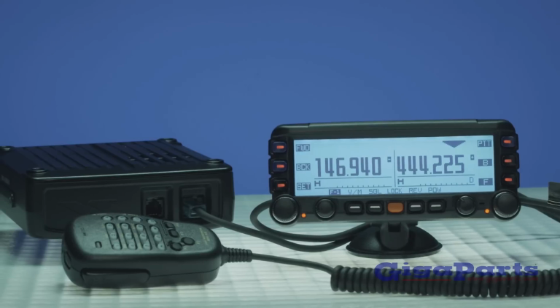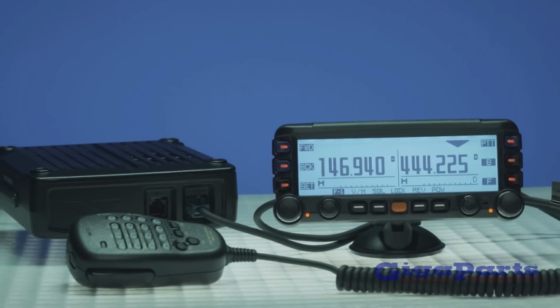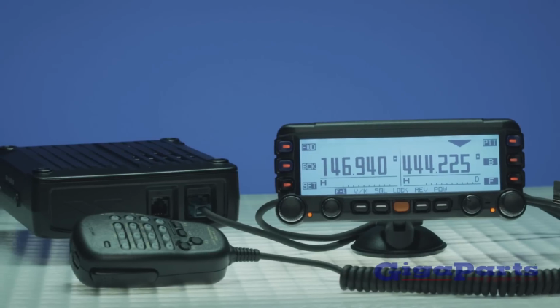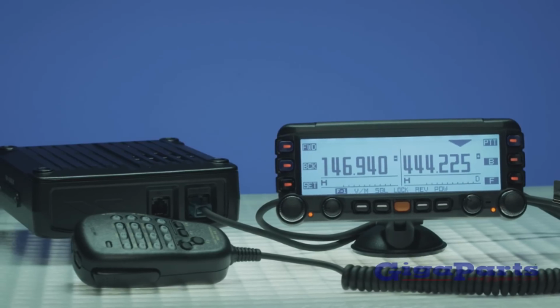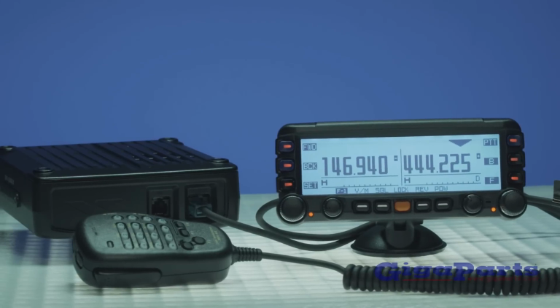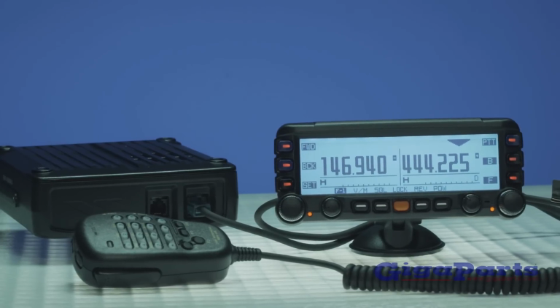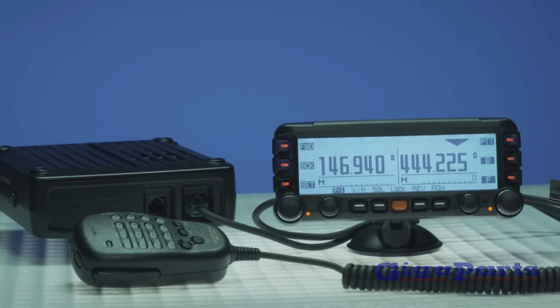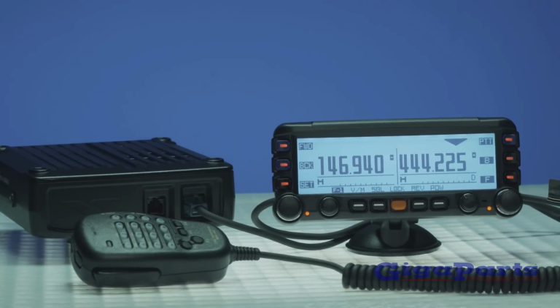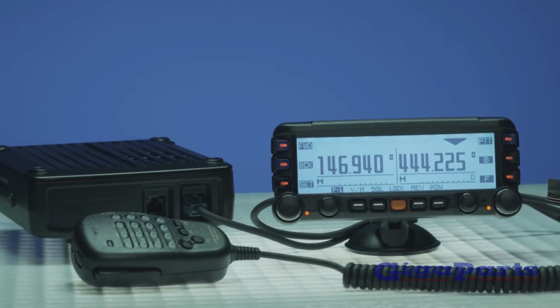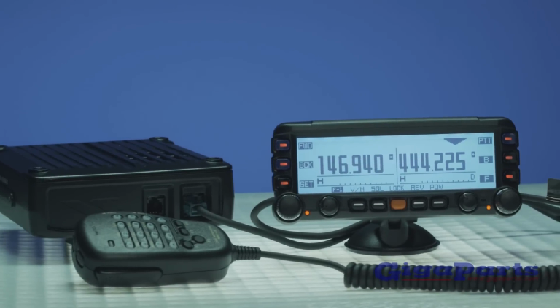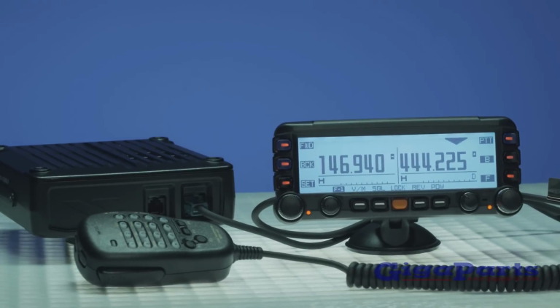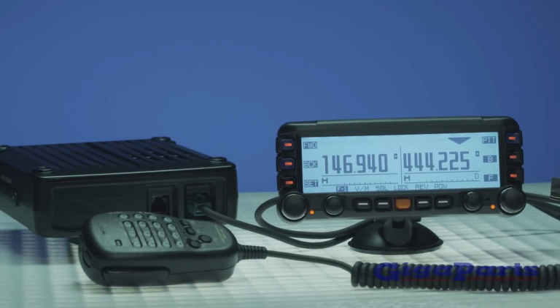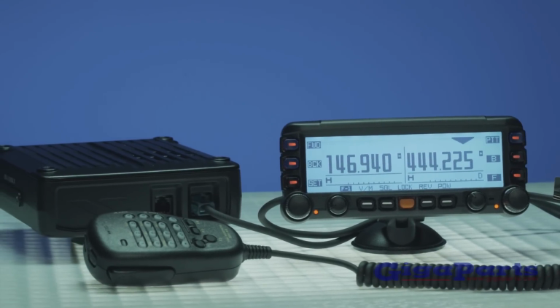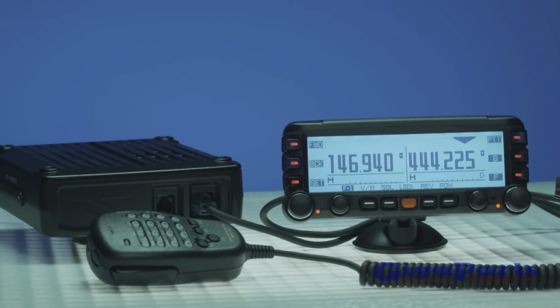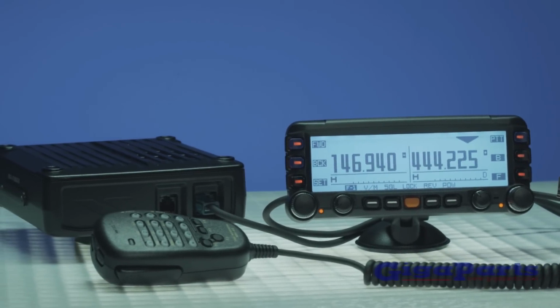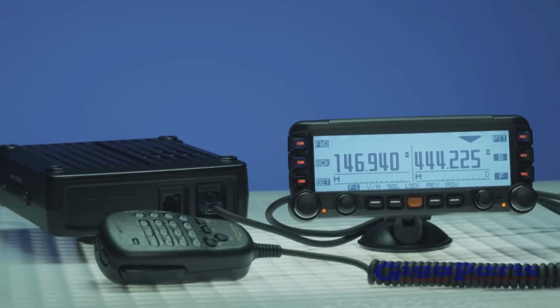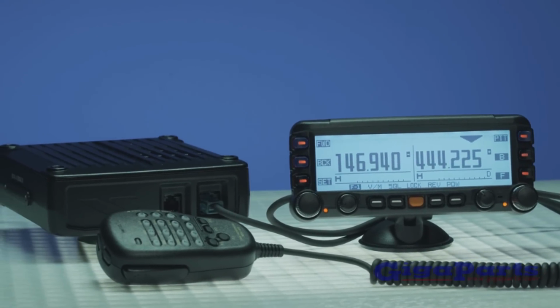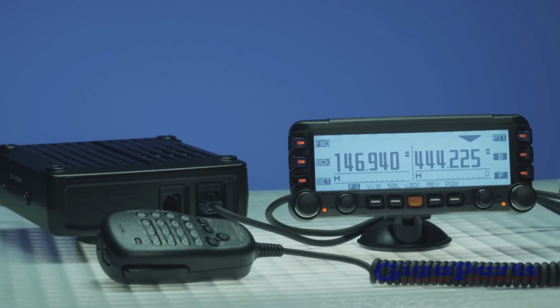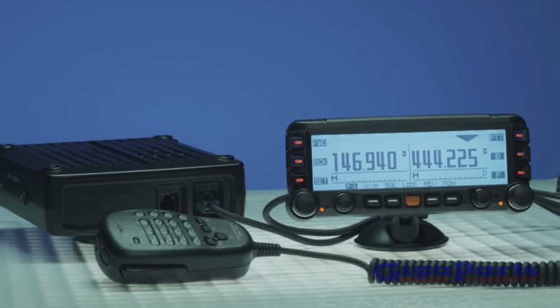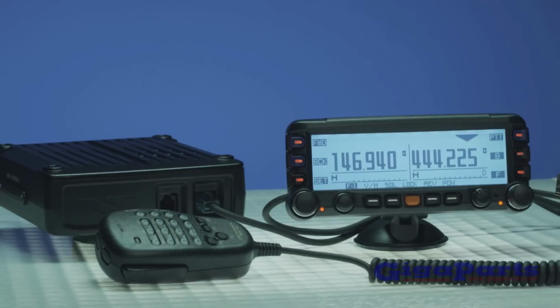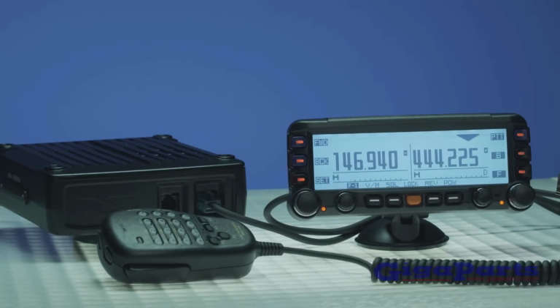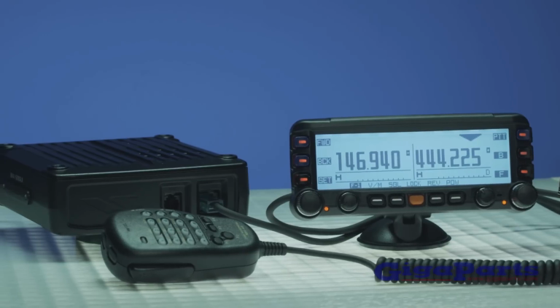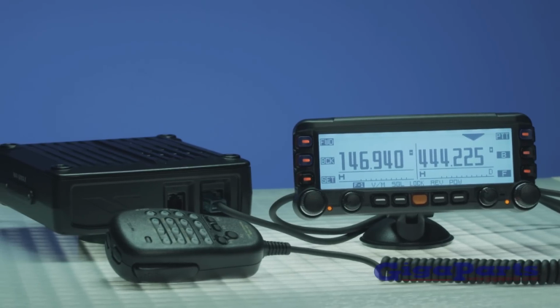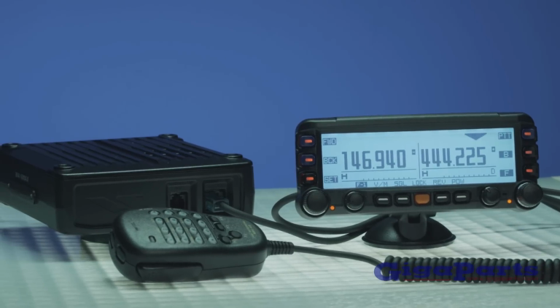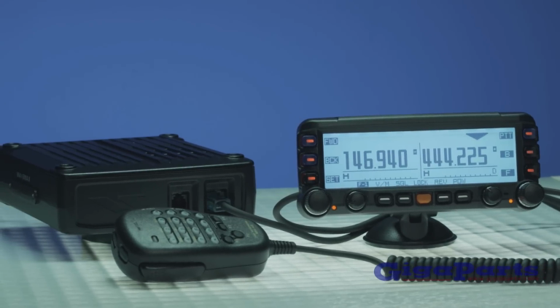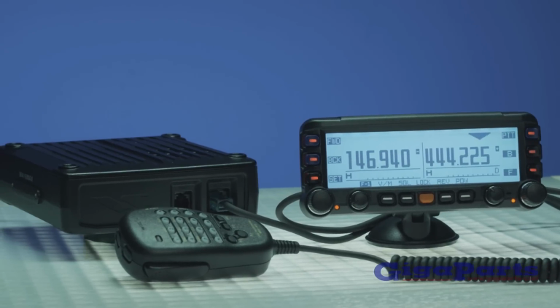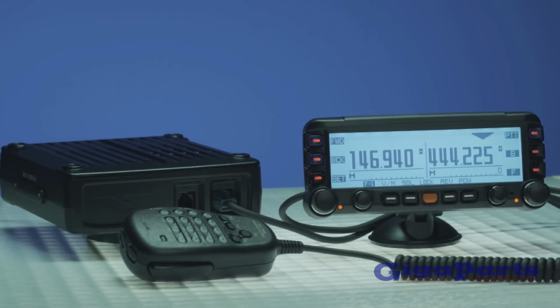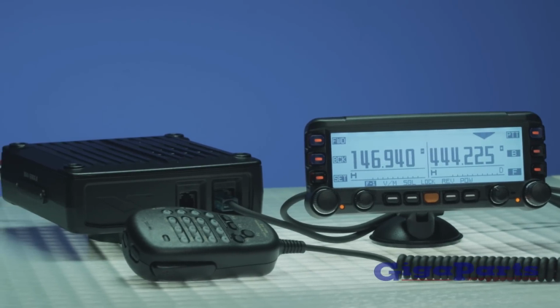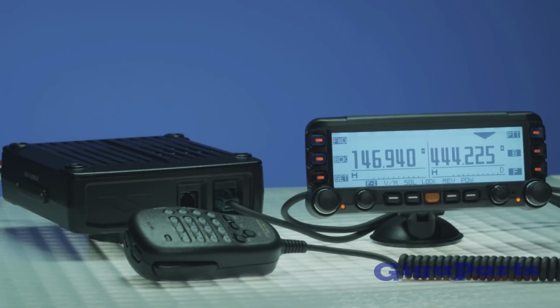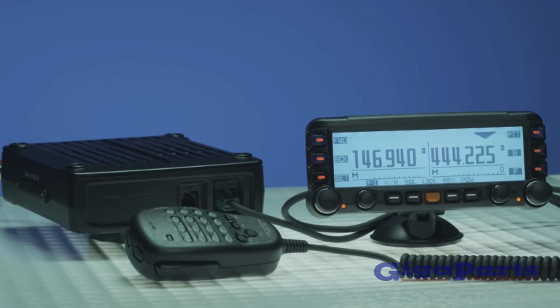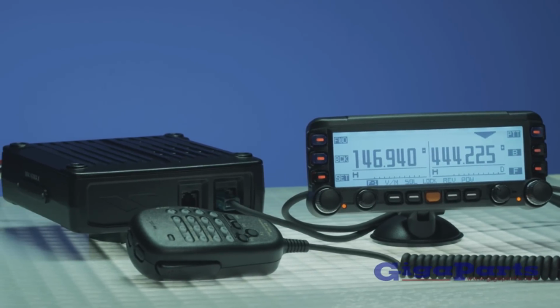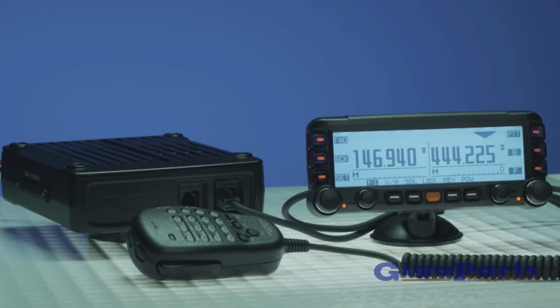Adding the optional GPS and Bluetooth kit will give you the most advanced dual-bander in amateur radio.